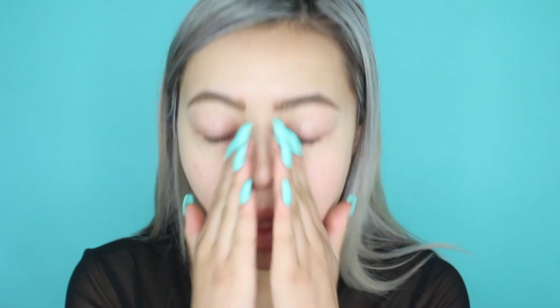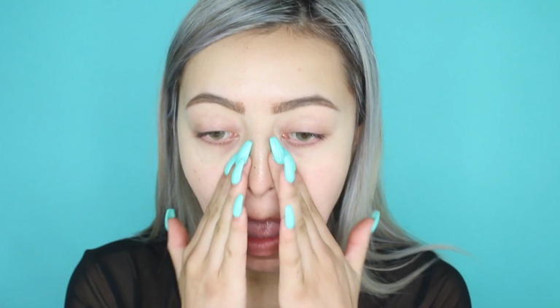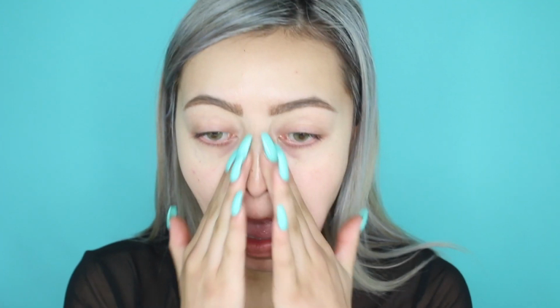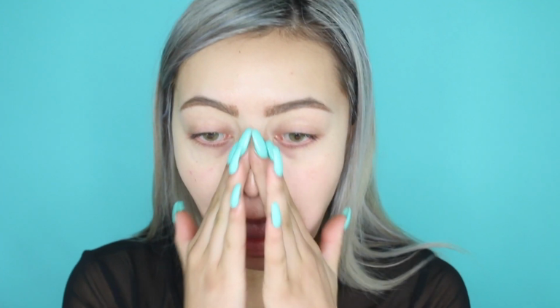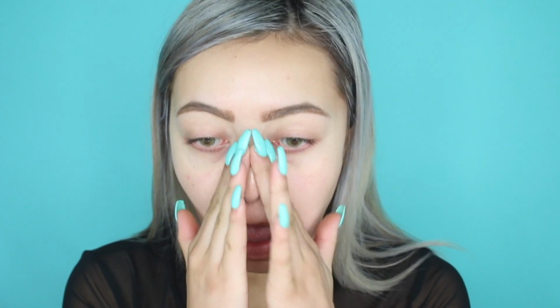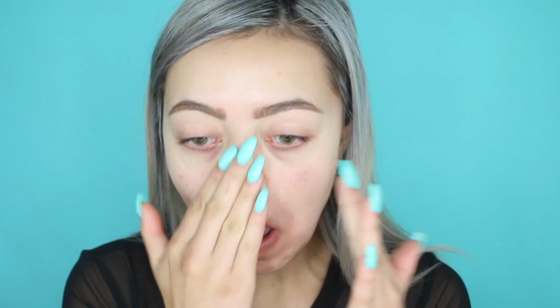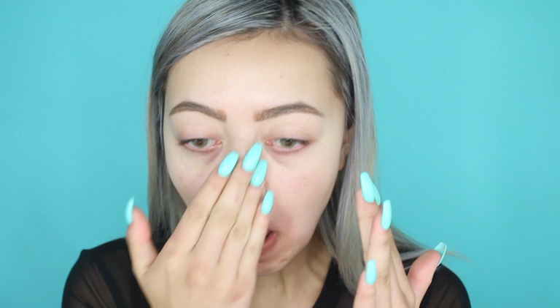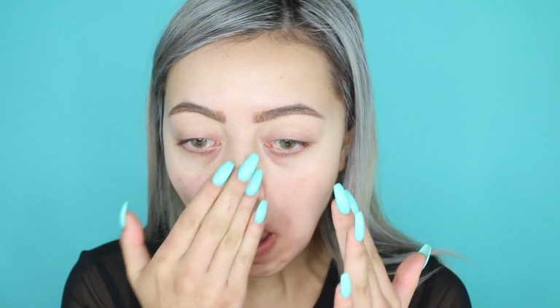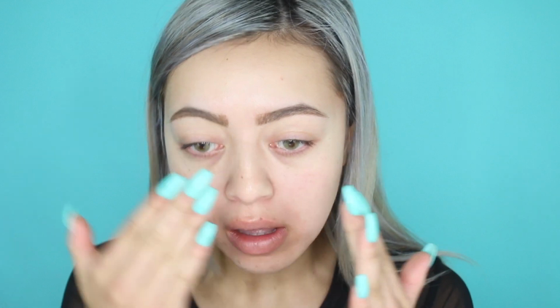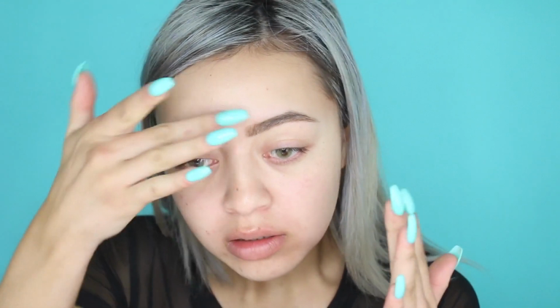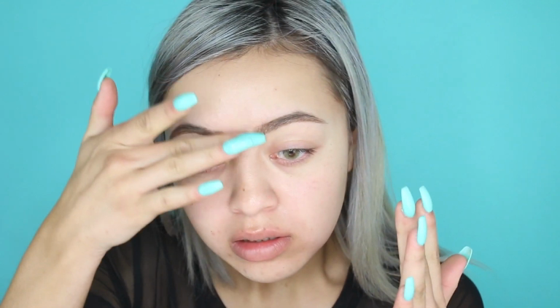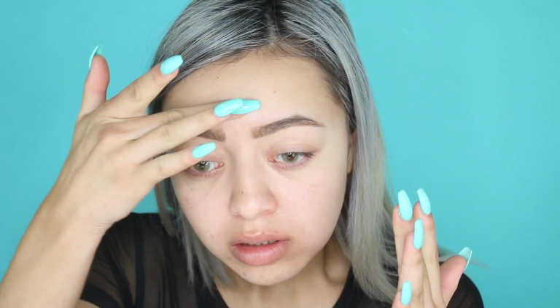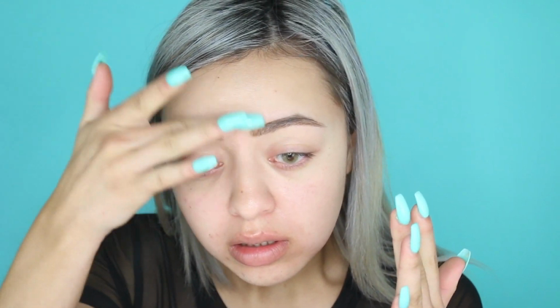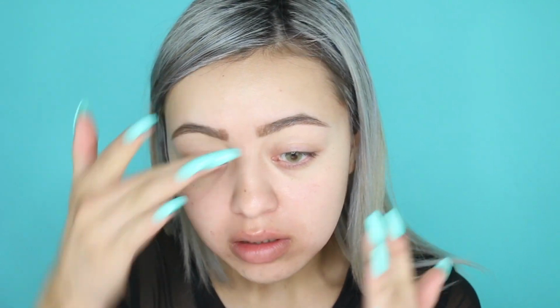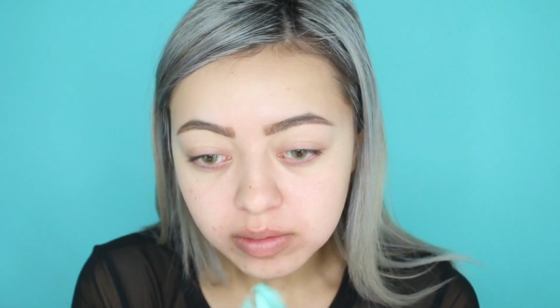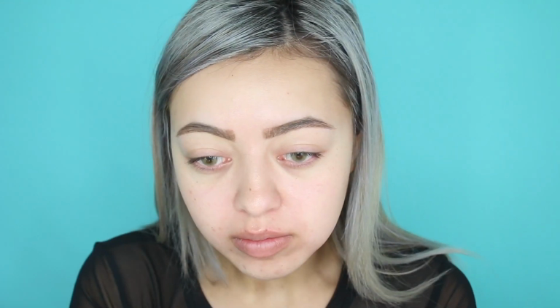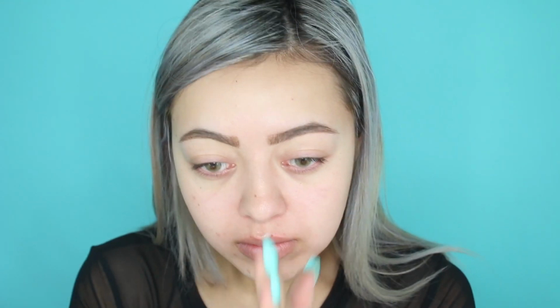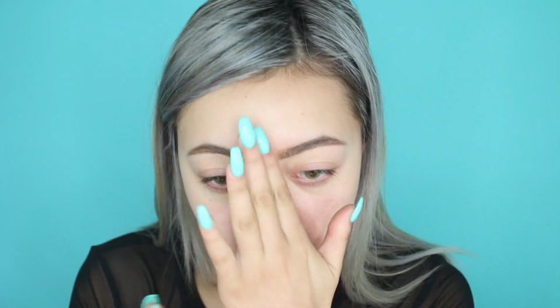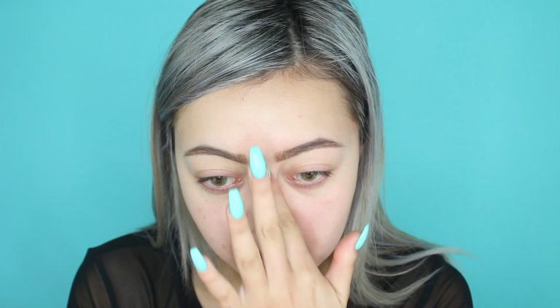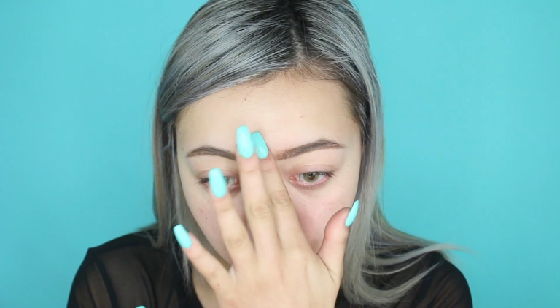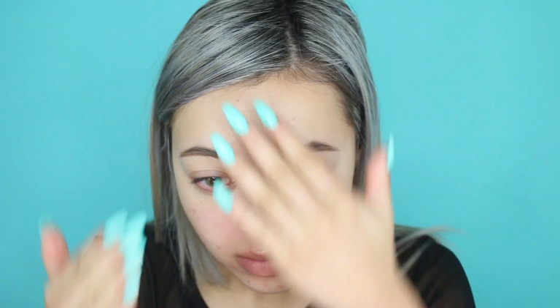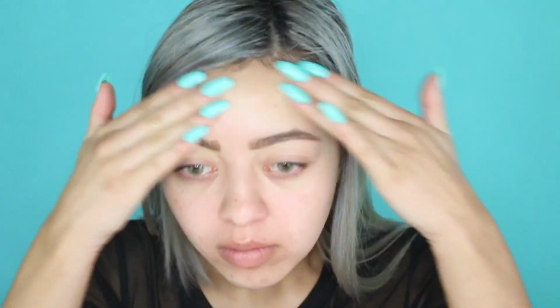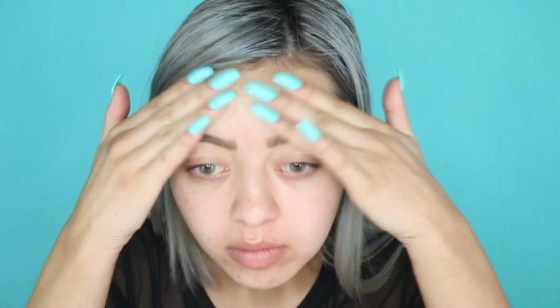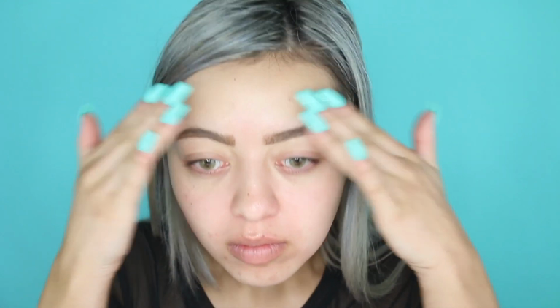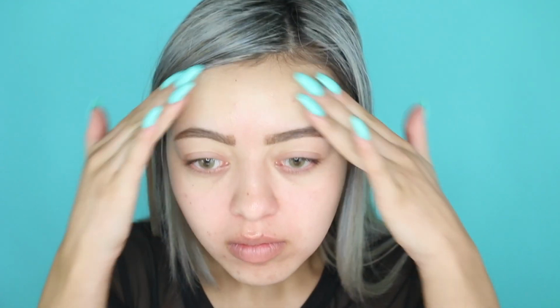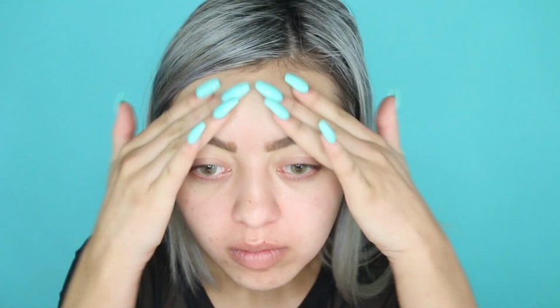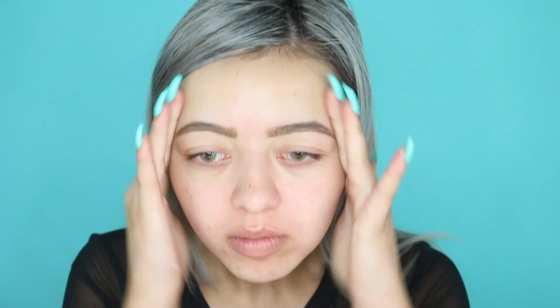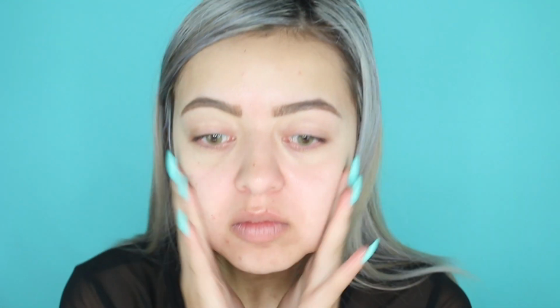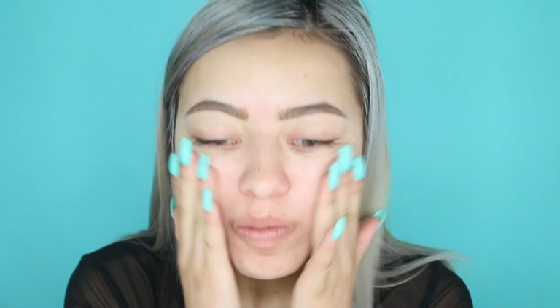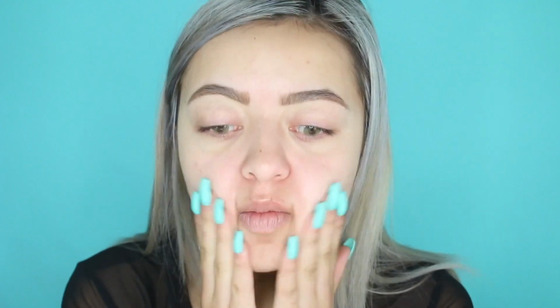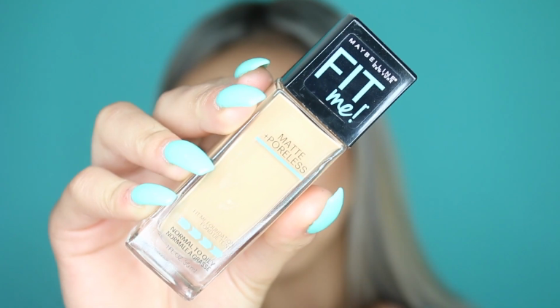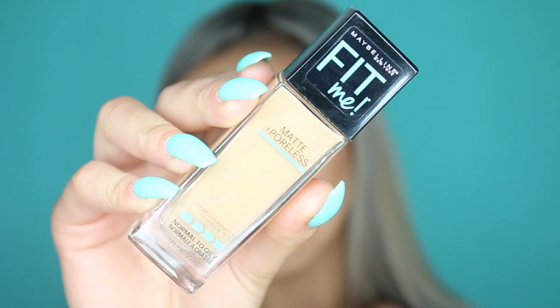Jumping straight in and starting off with priming our face. I'm using the Nivea Men's Post Shave Balm and just massaging this into my face until it feels tacky enough for my foundation.